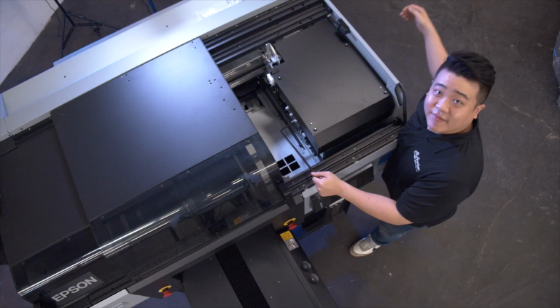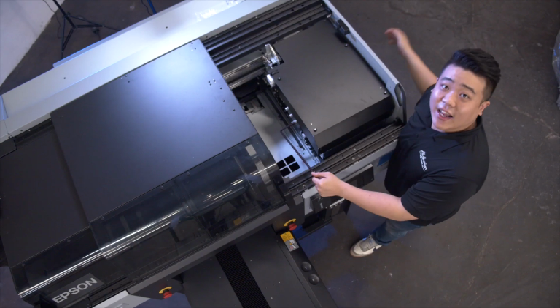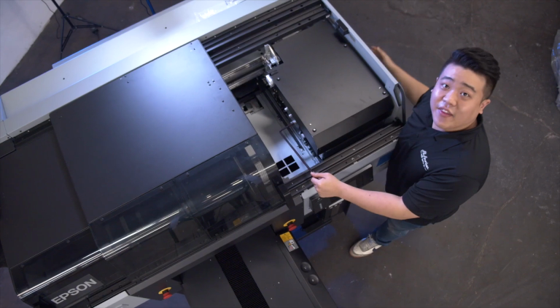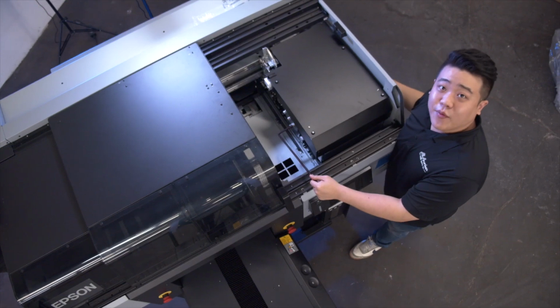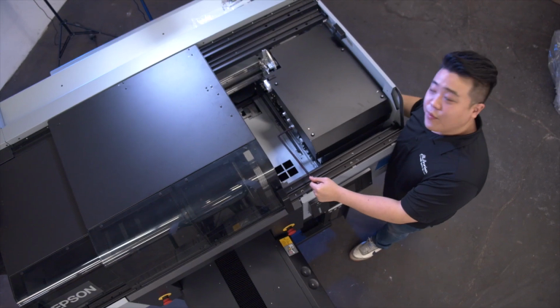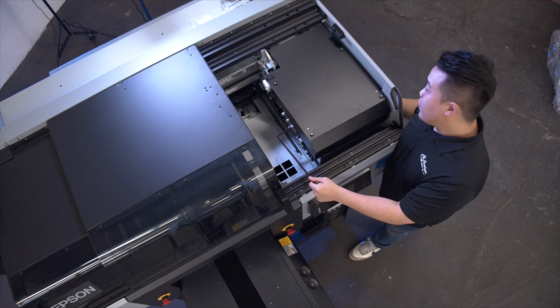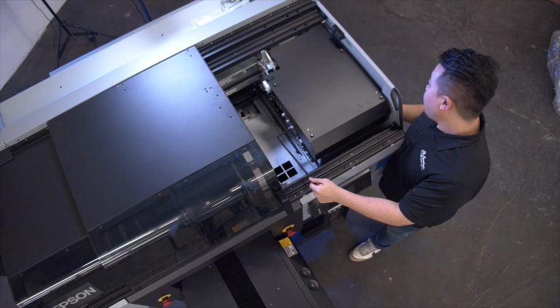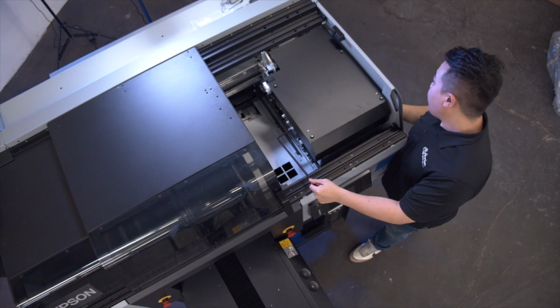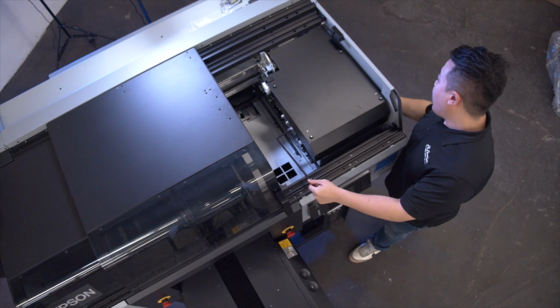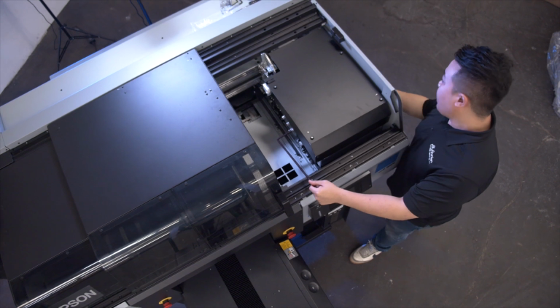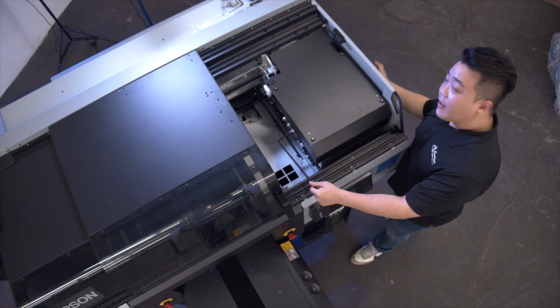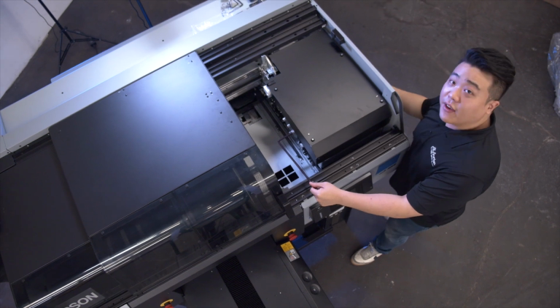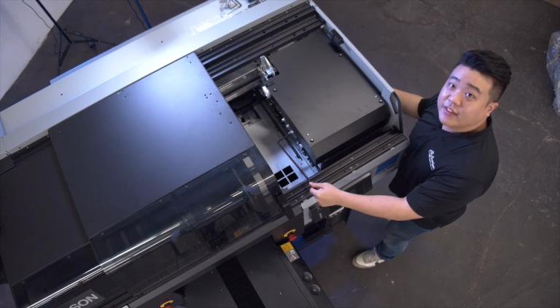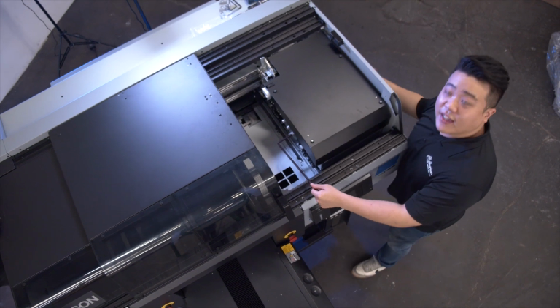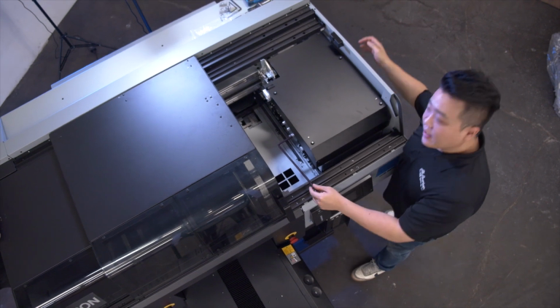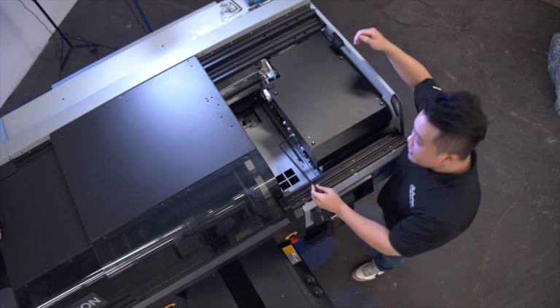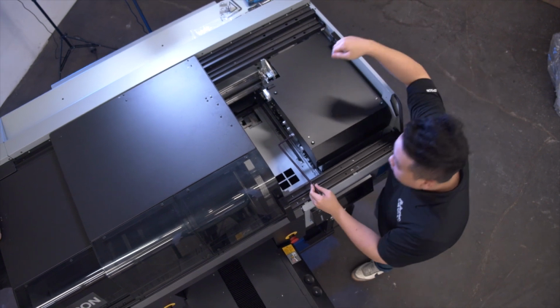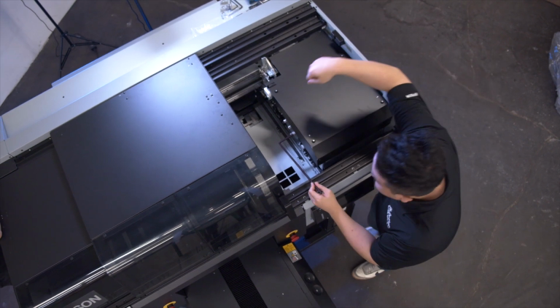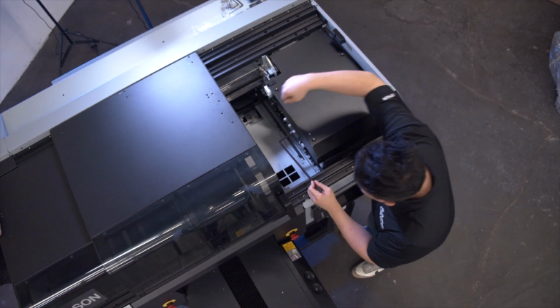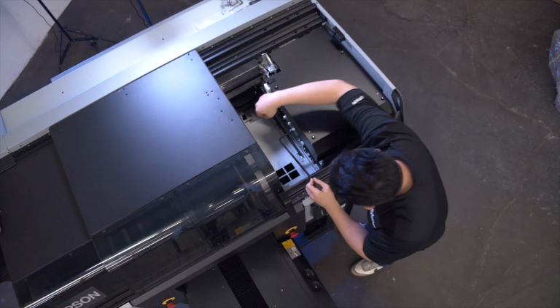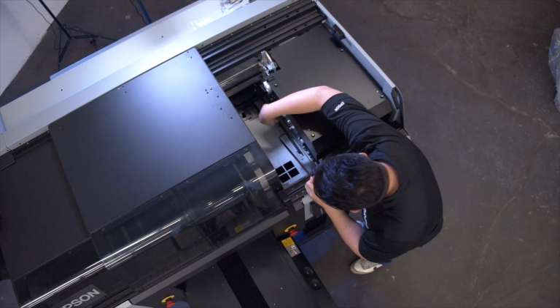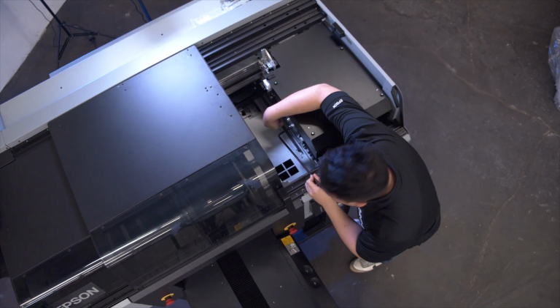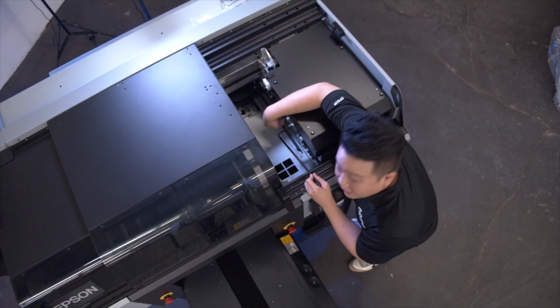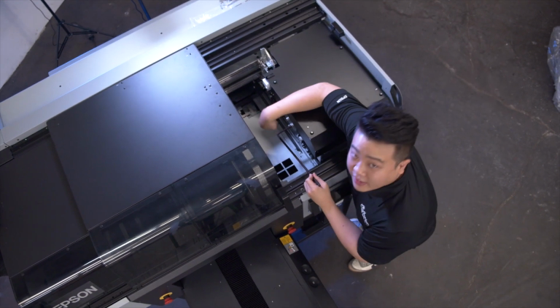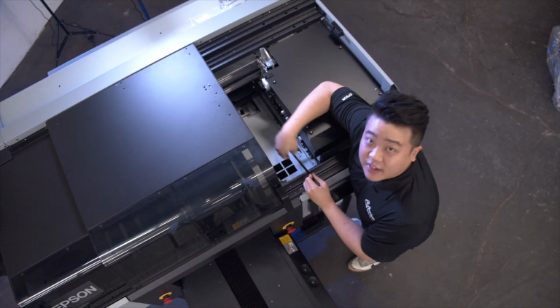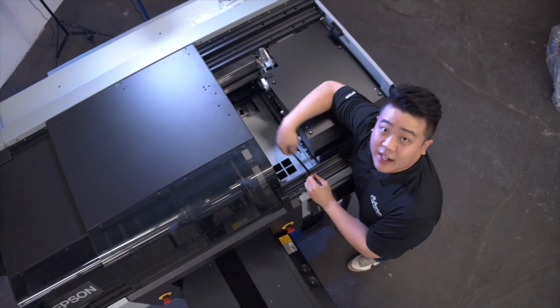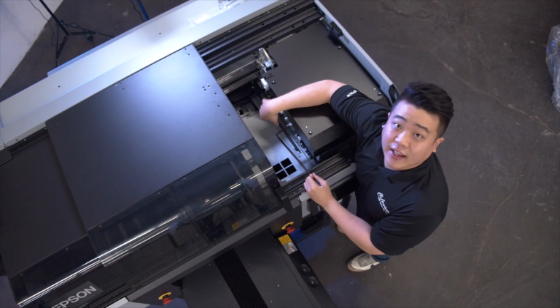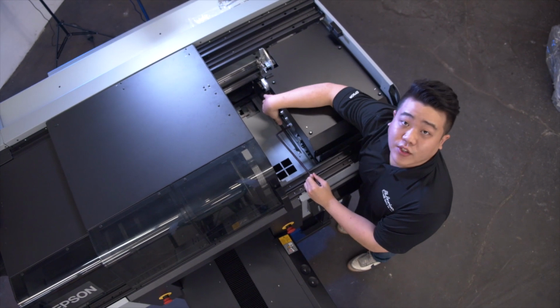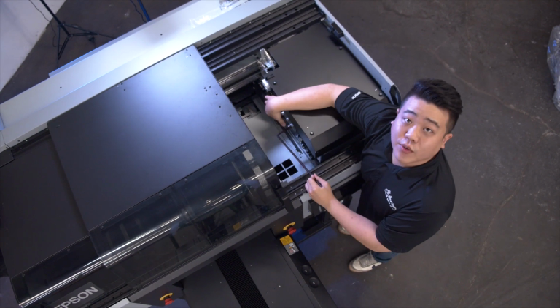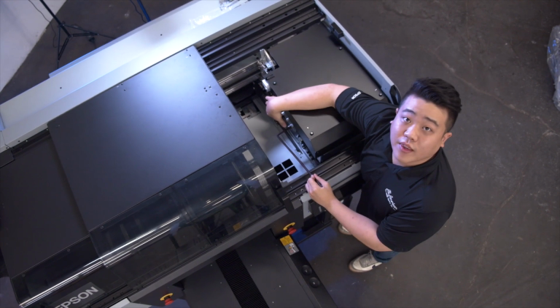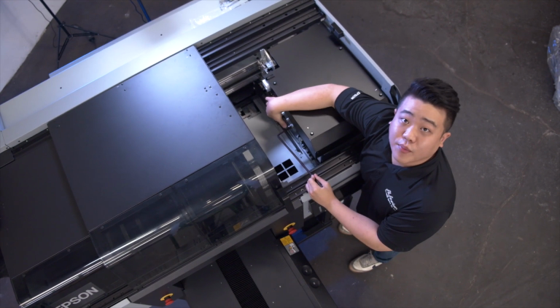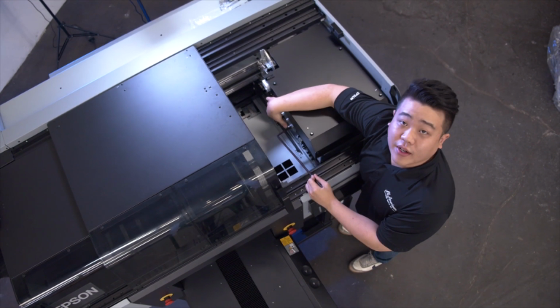Now that we've removed the bracket on the outside, it's time to remove the bracket inside that's holding the print carriage.